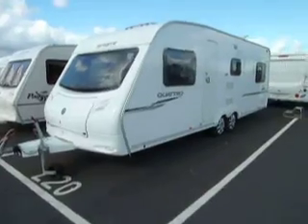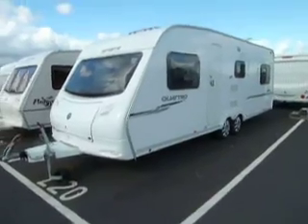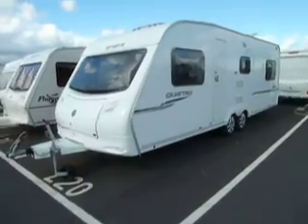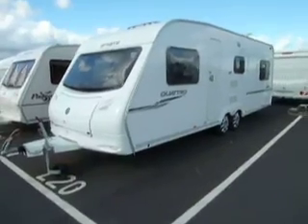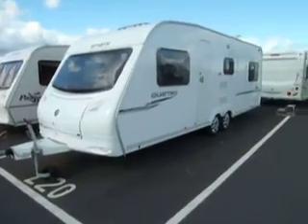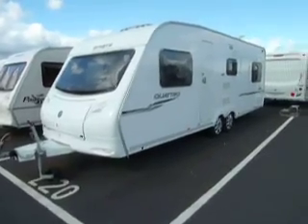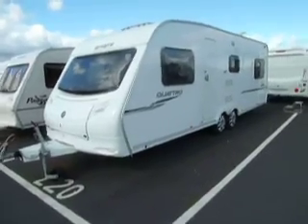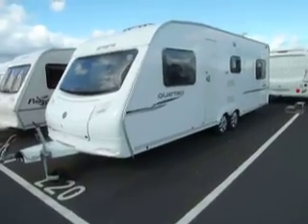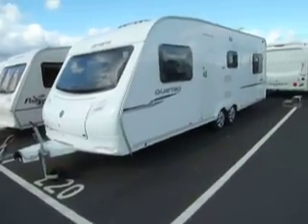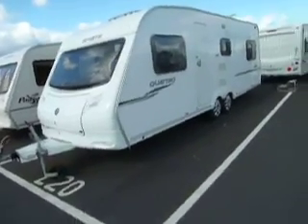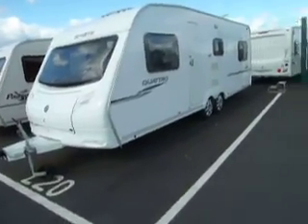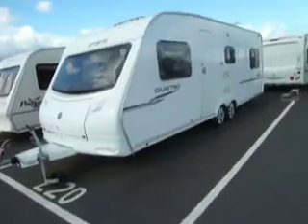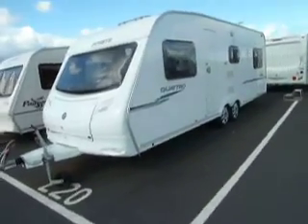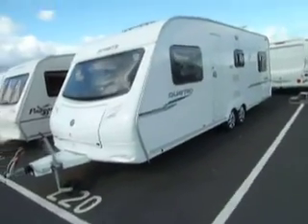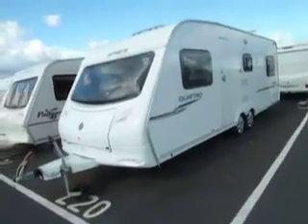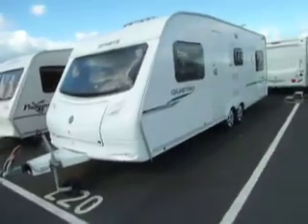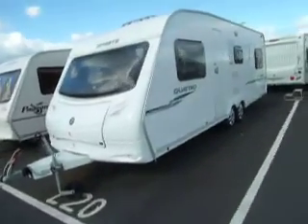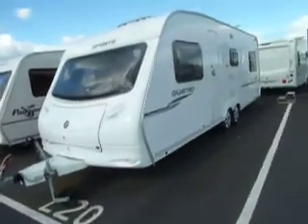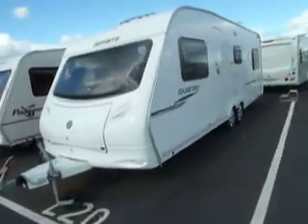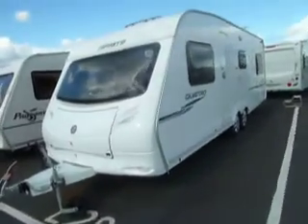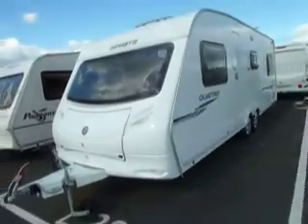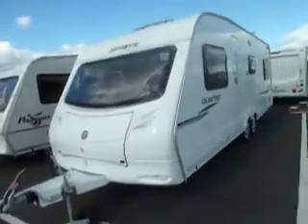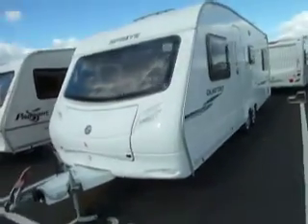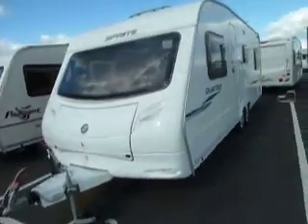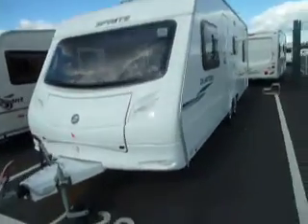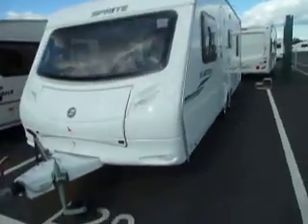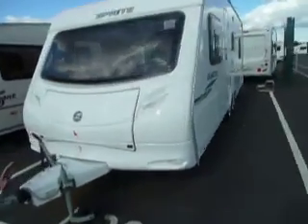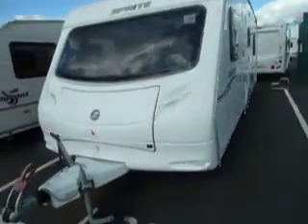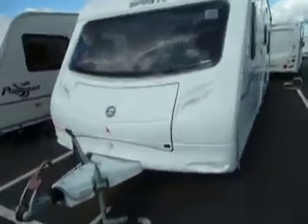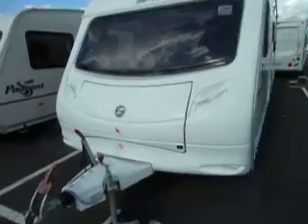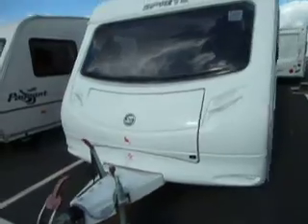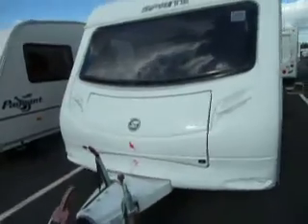Hello and welcome to Style Up Leisure. In front of us we have a Sprite Quattro FB from the year 2009.